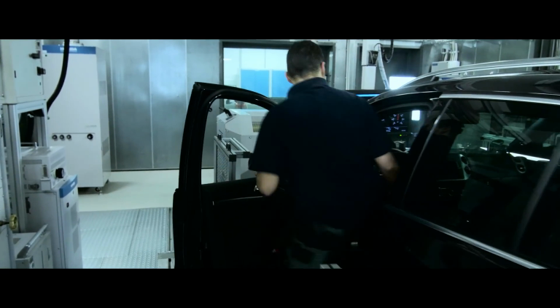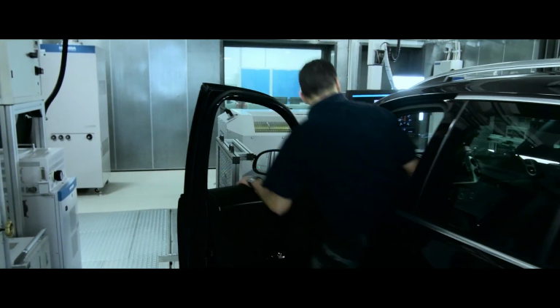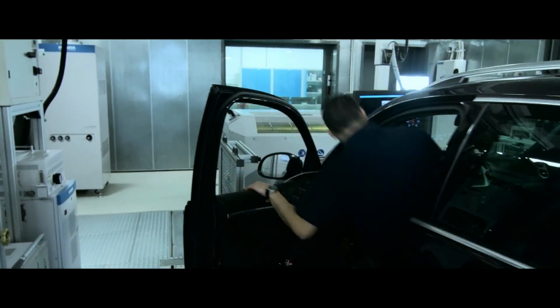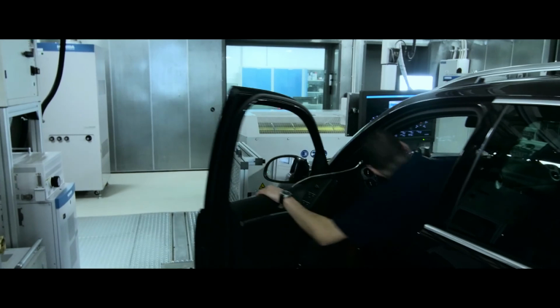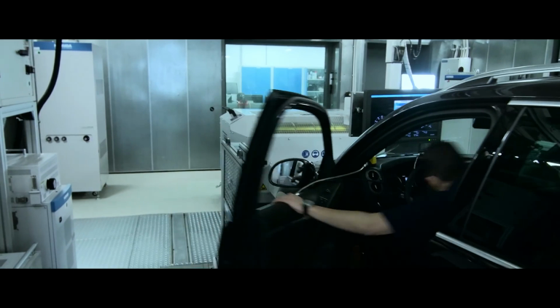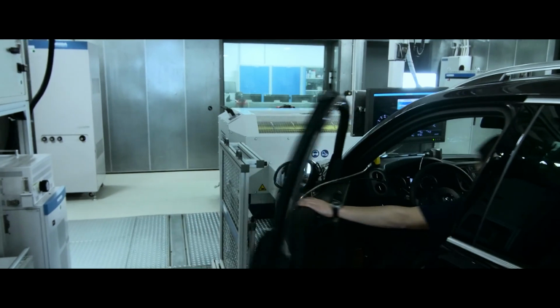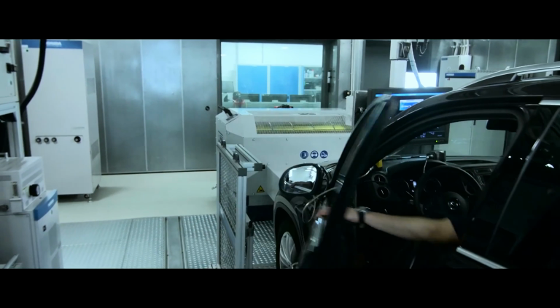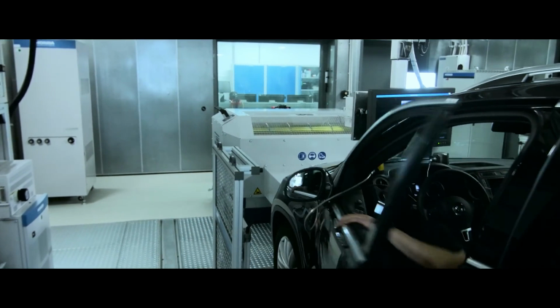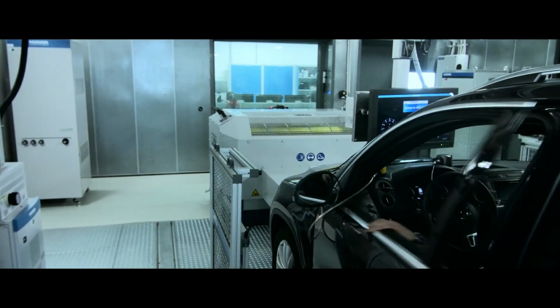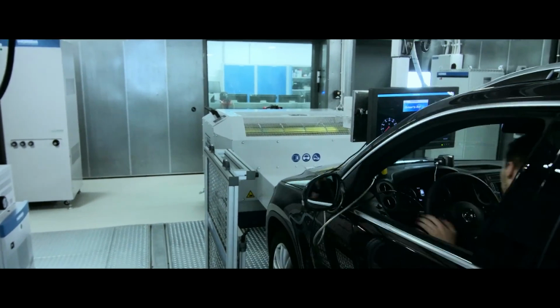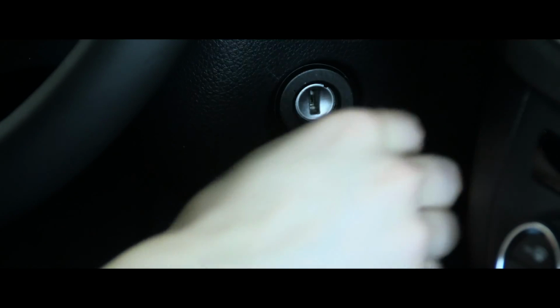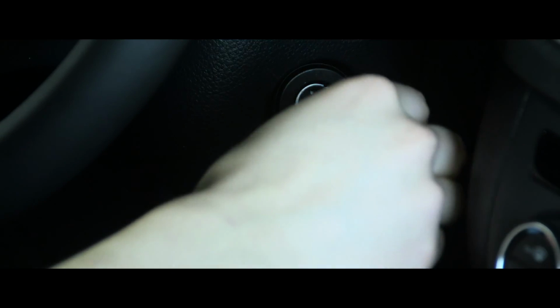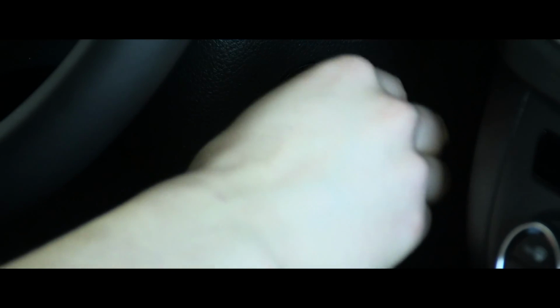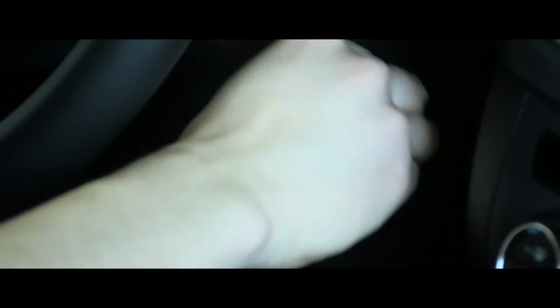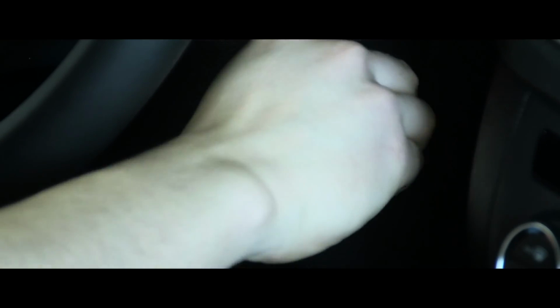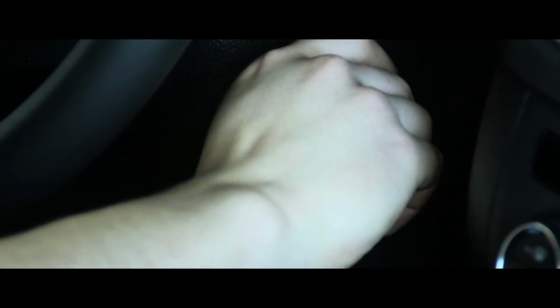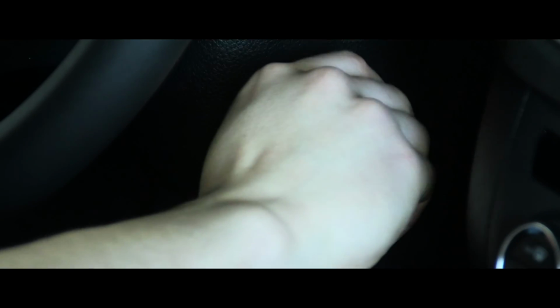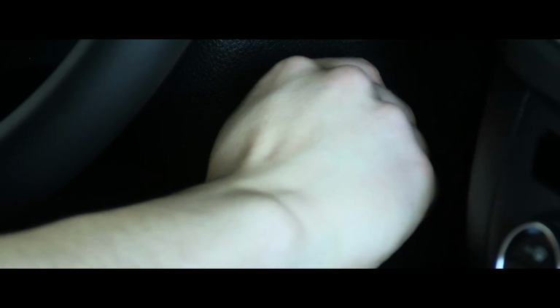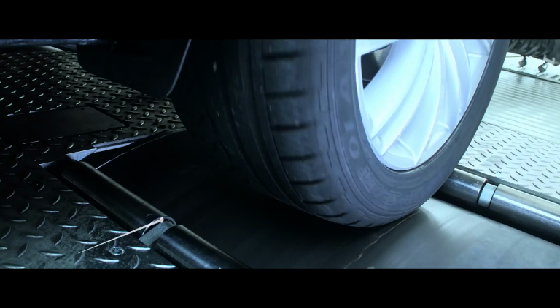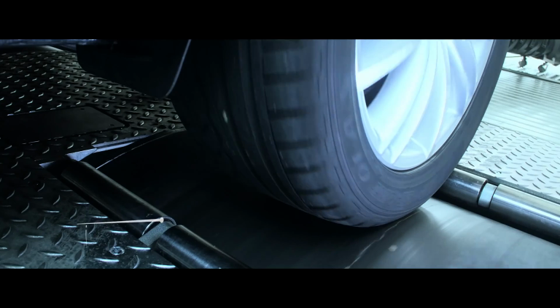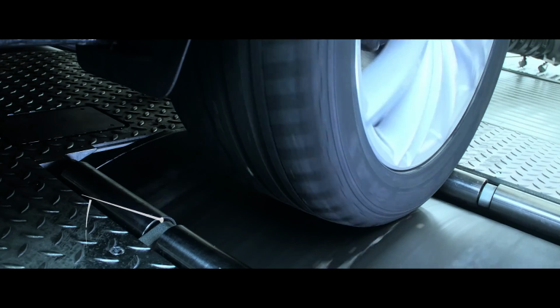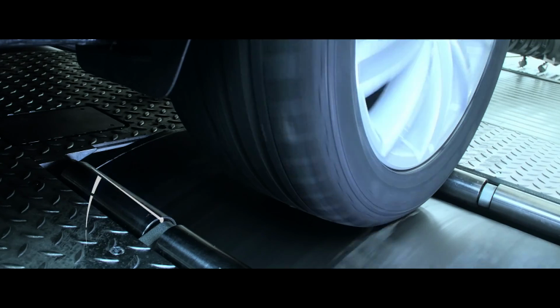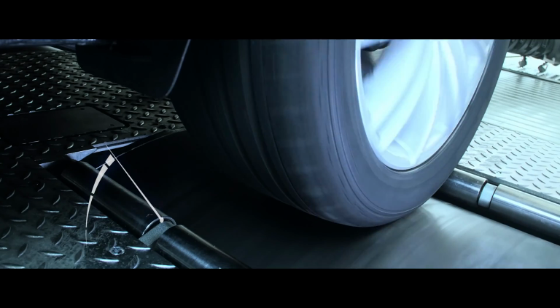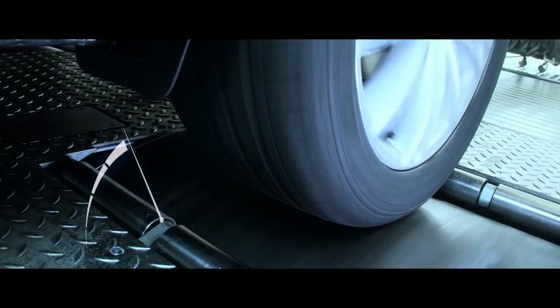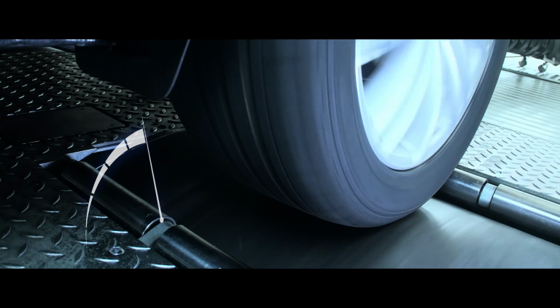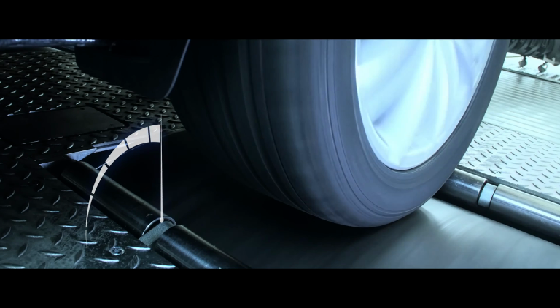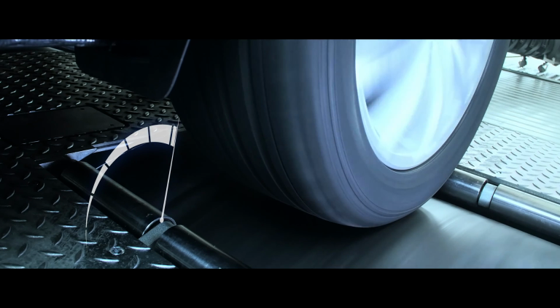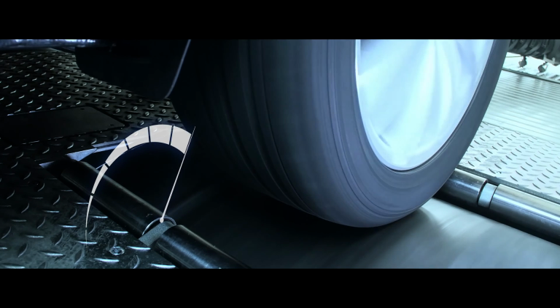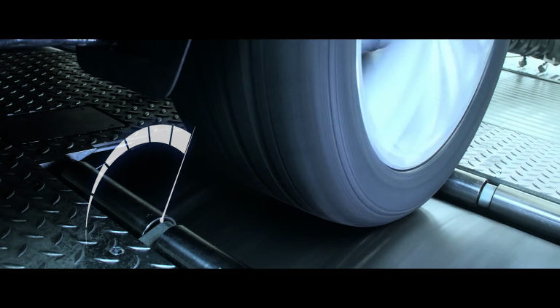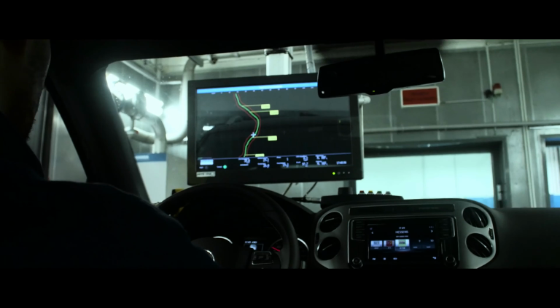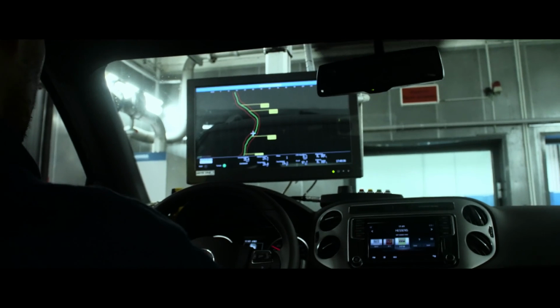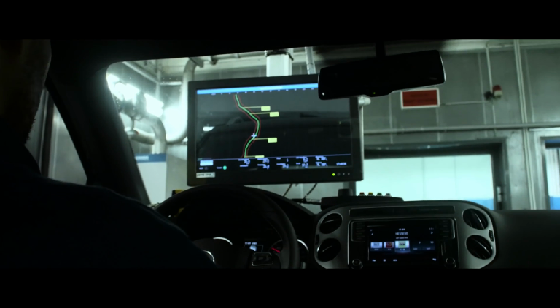Emission testing is carried out using the latest measurement and testing technology developed by Horiba.